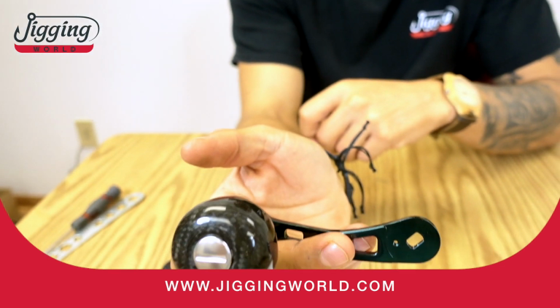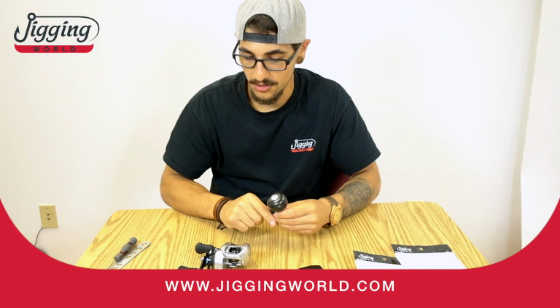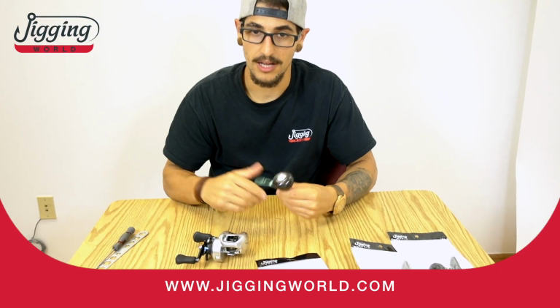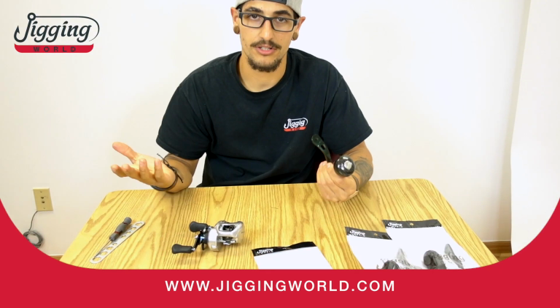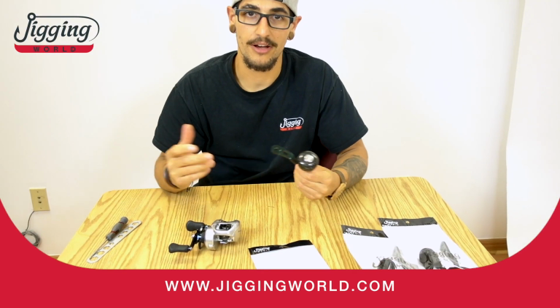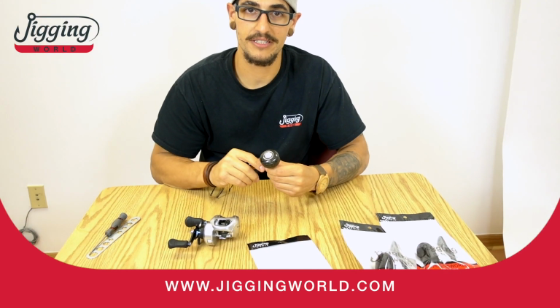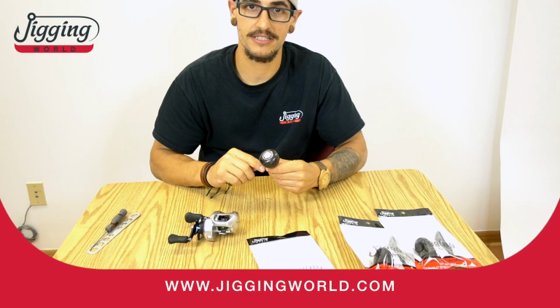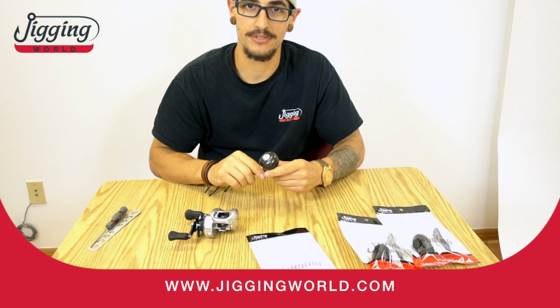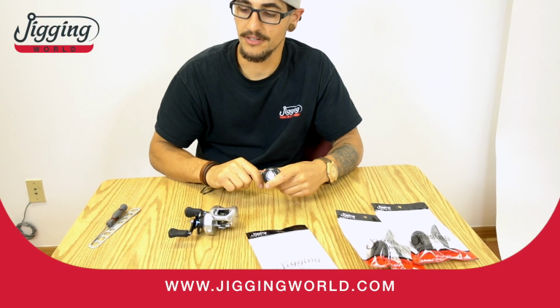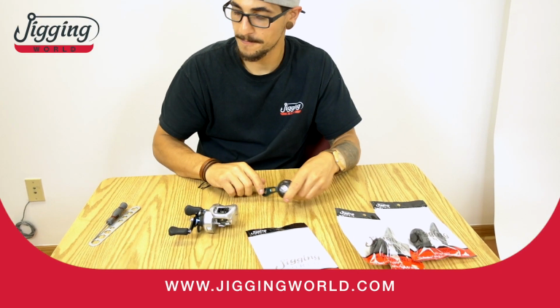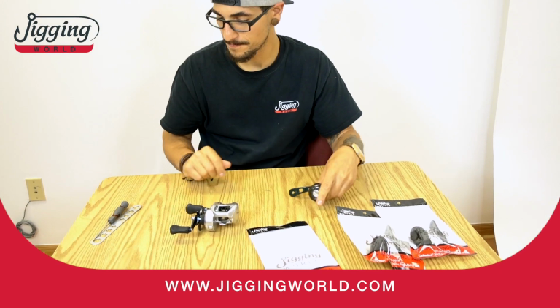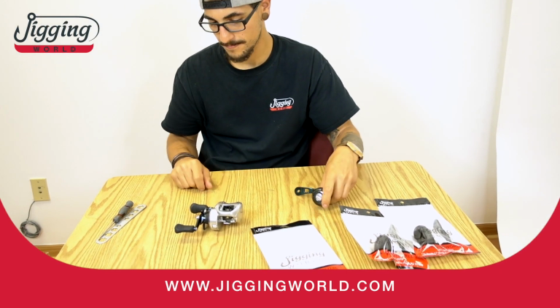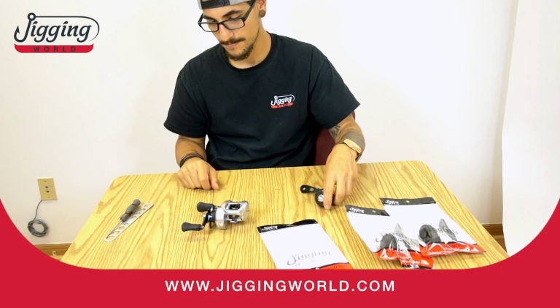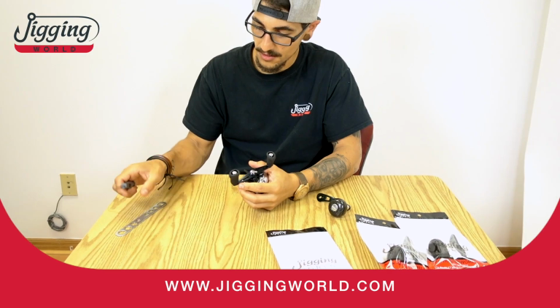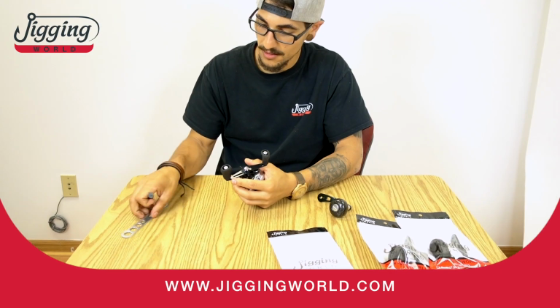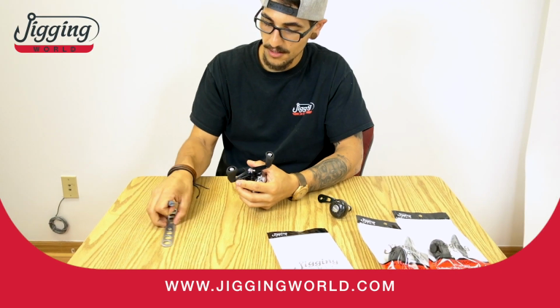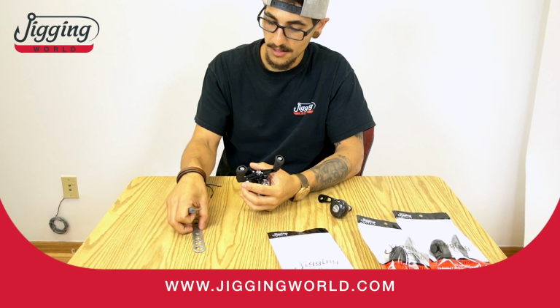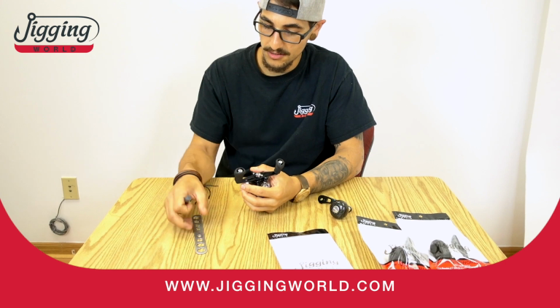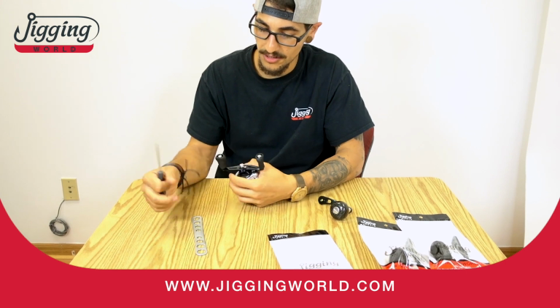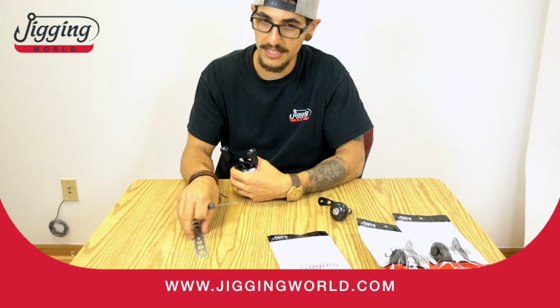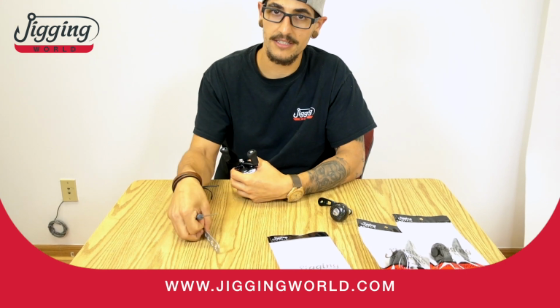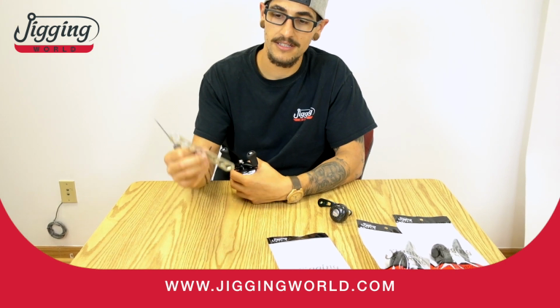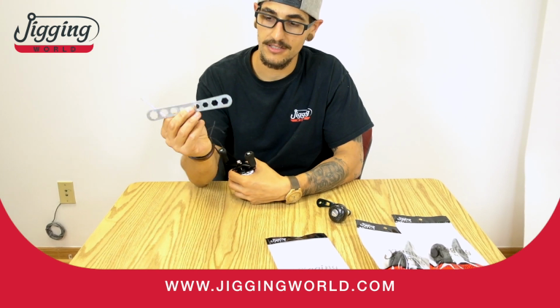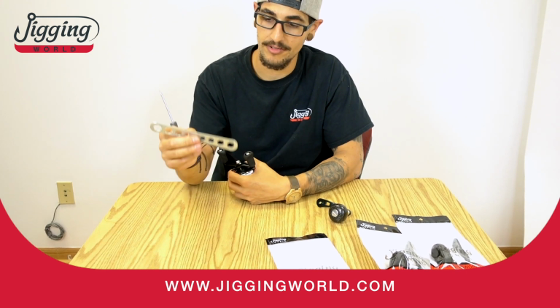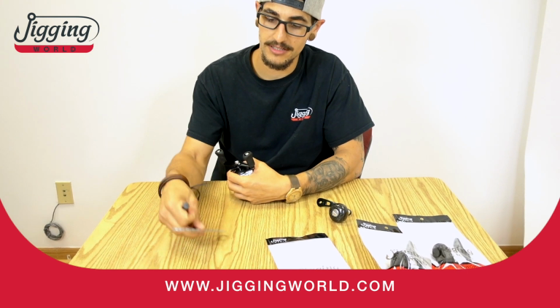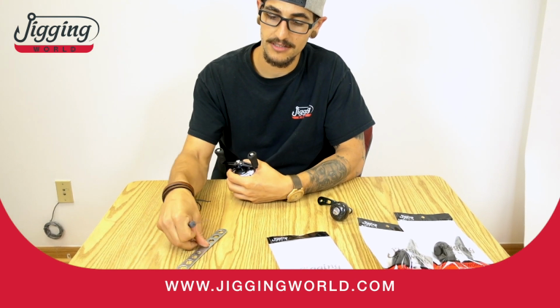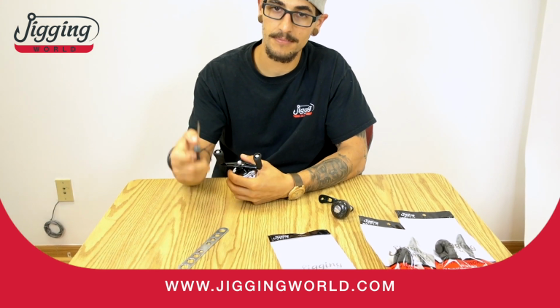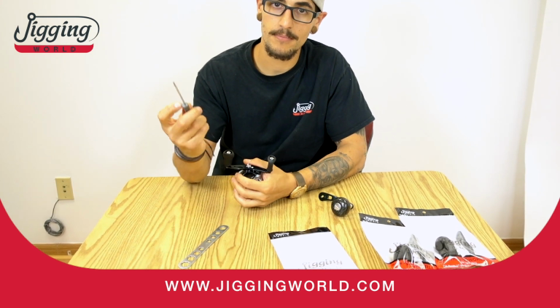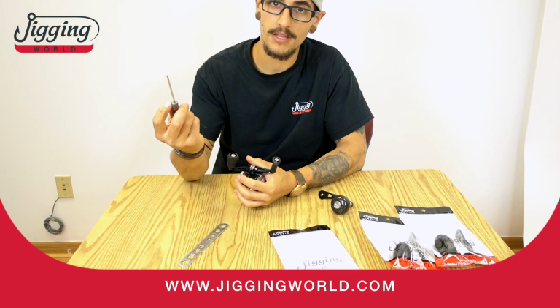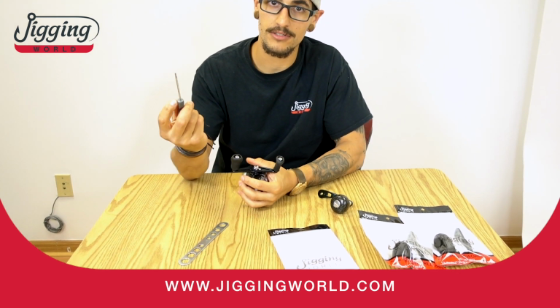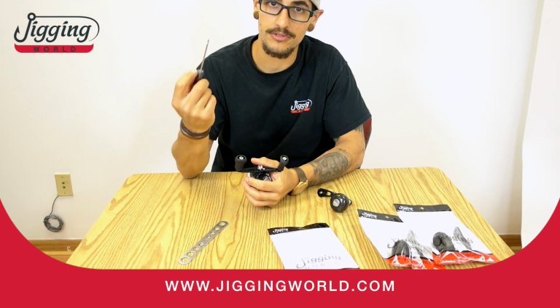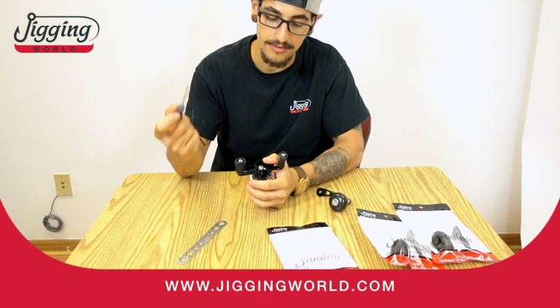So I'll show you how easy it is to install. All you need is the wrench and the screwdriver.